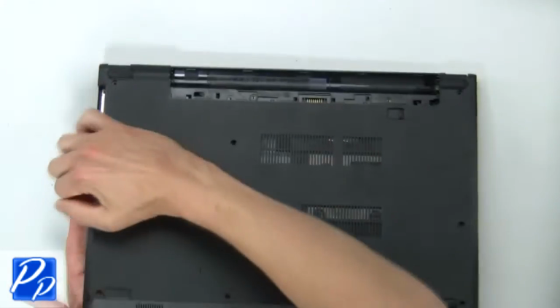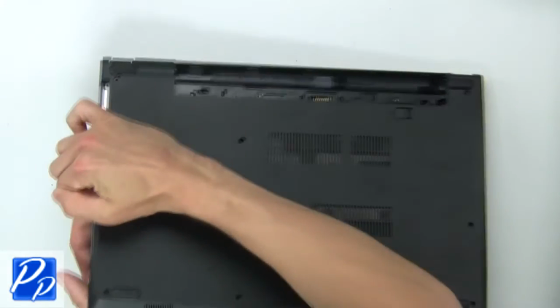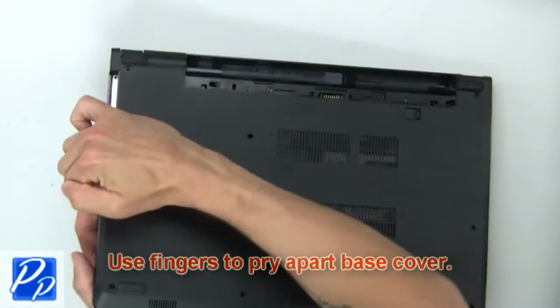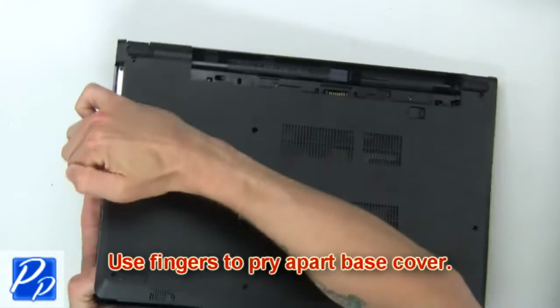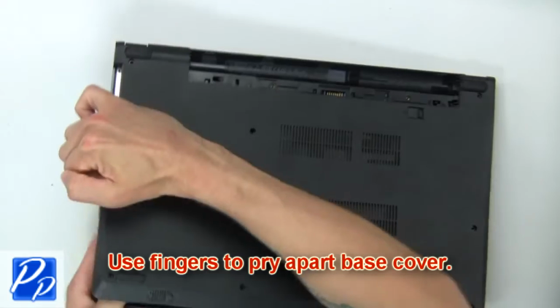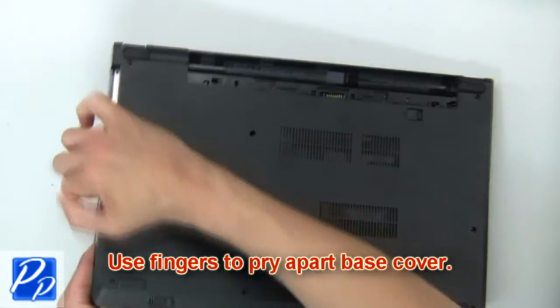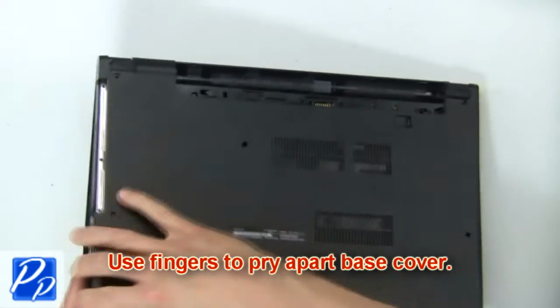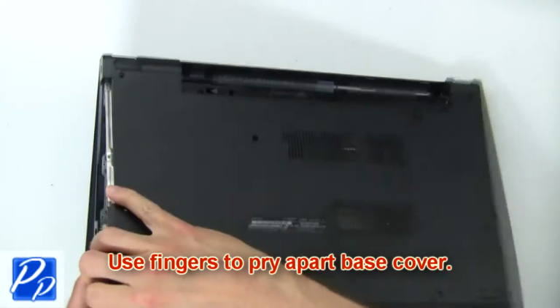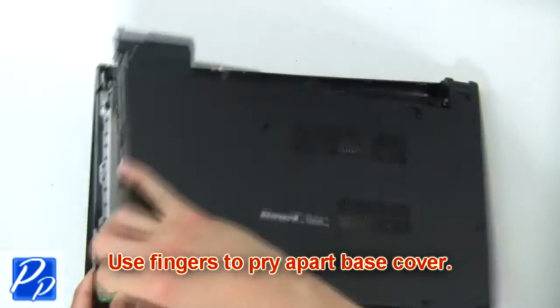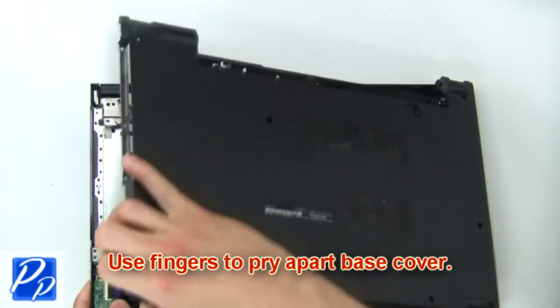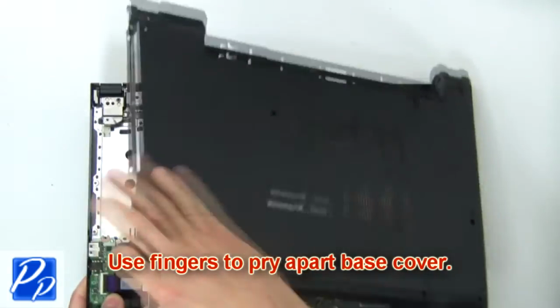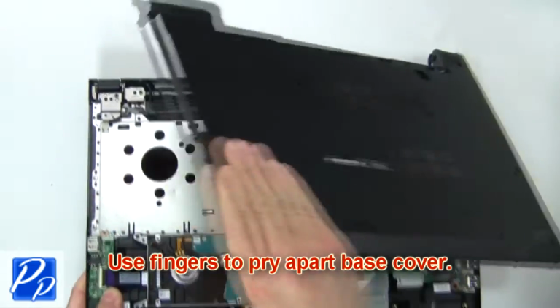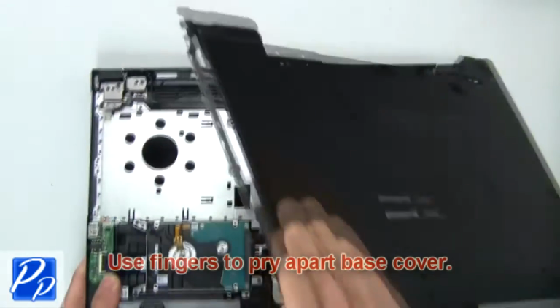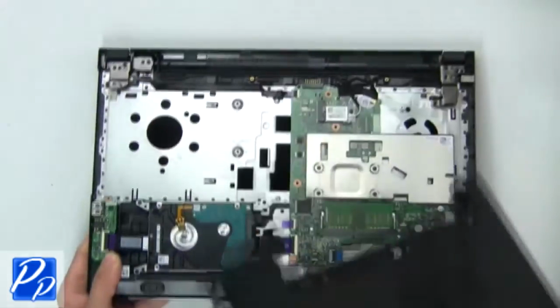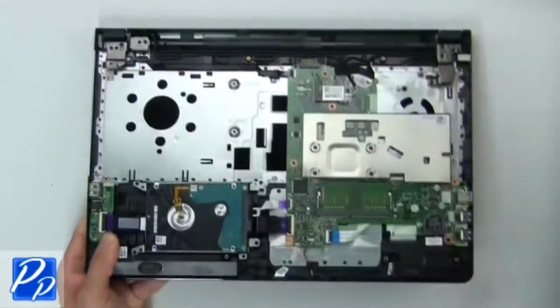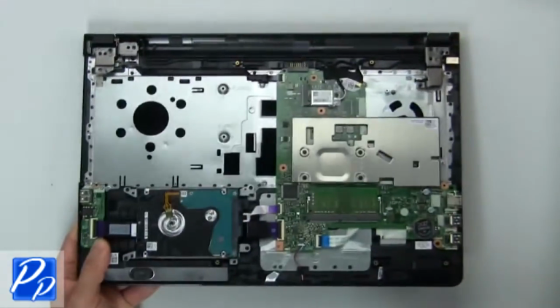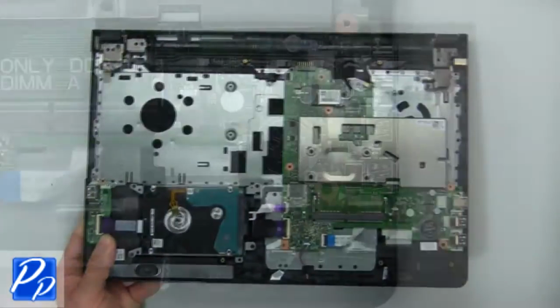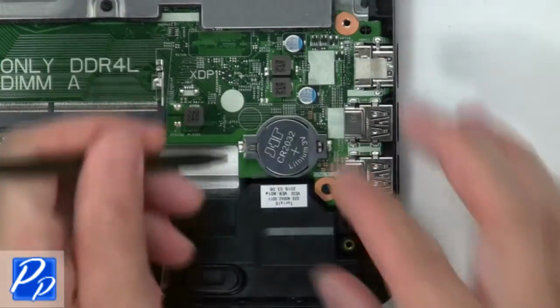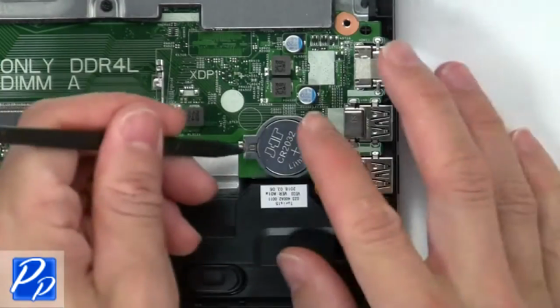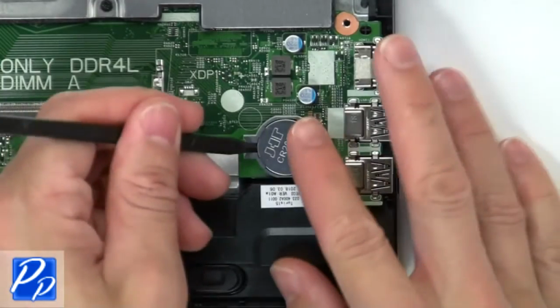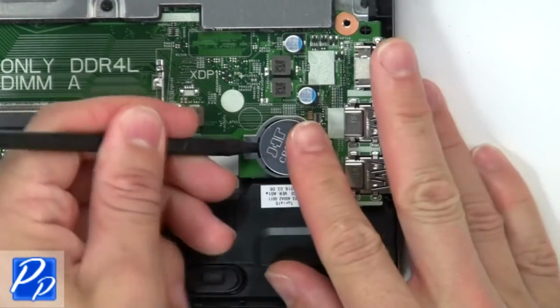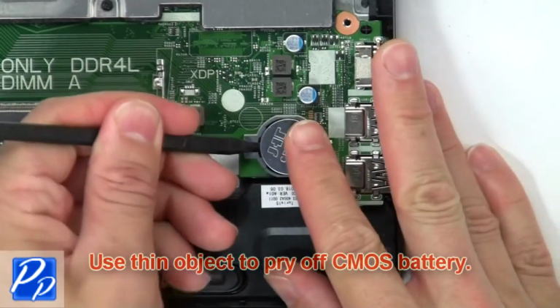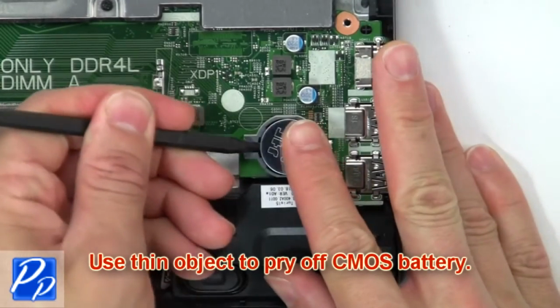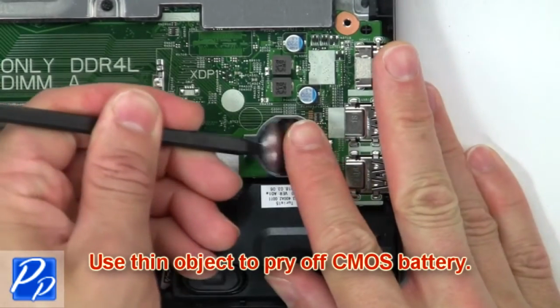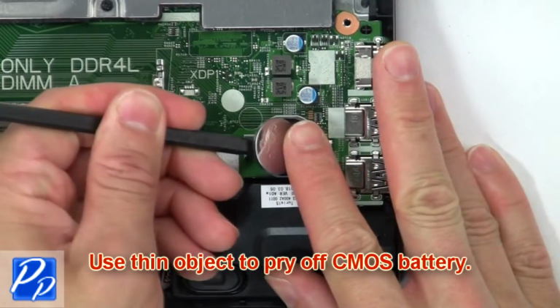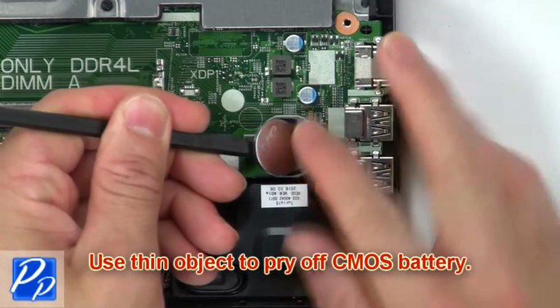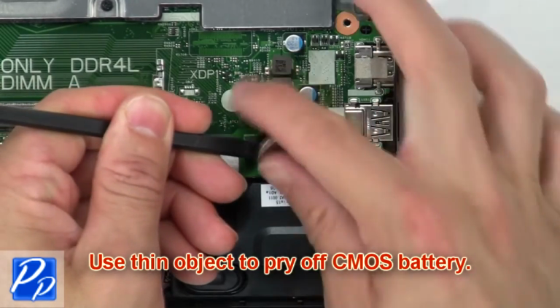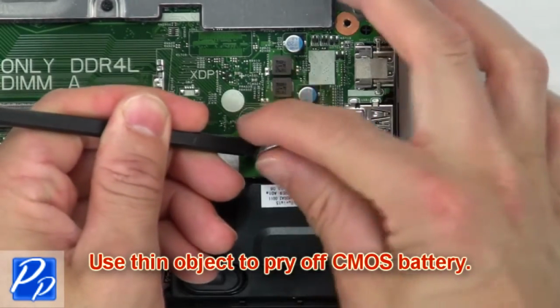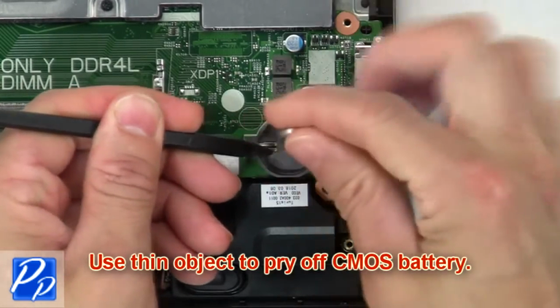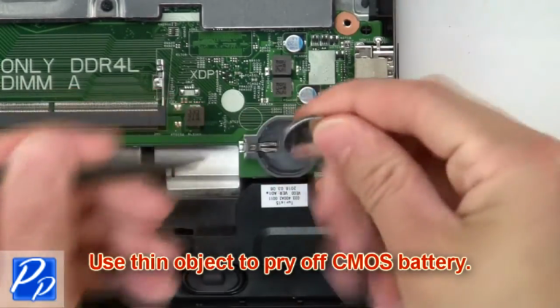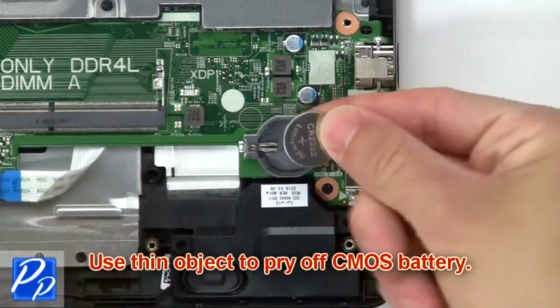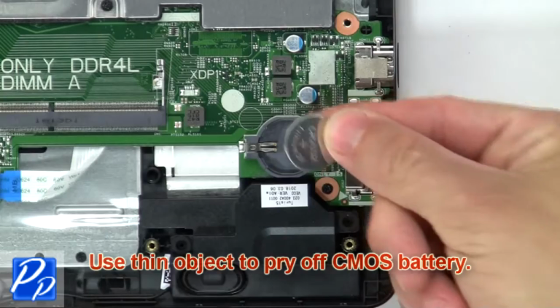Then use your fingers to pry apart the base cover. Now use a thin object to pry off the CMOS battery.